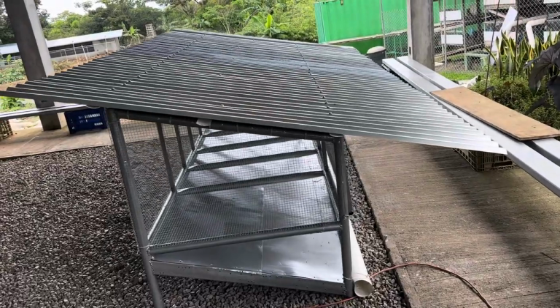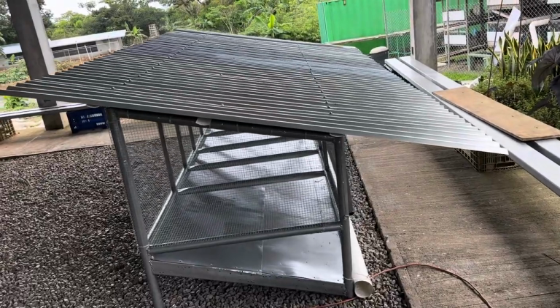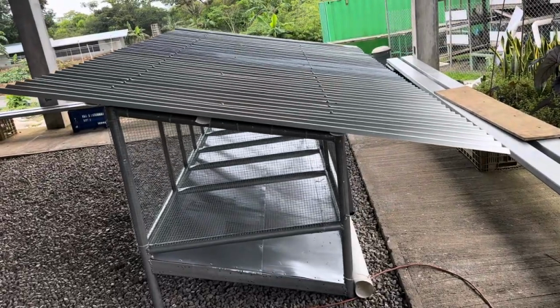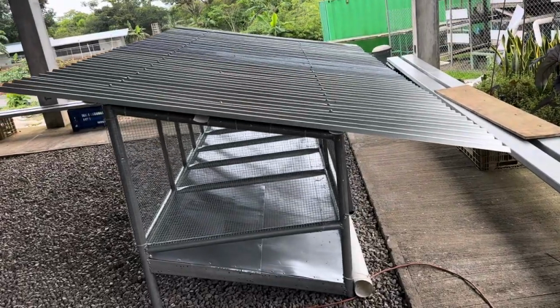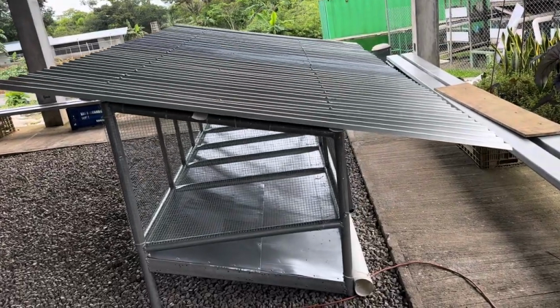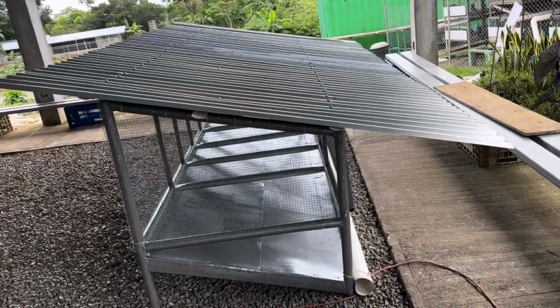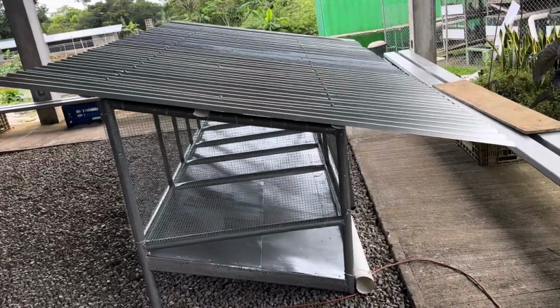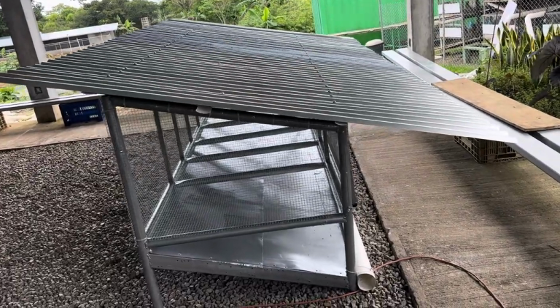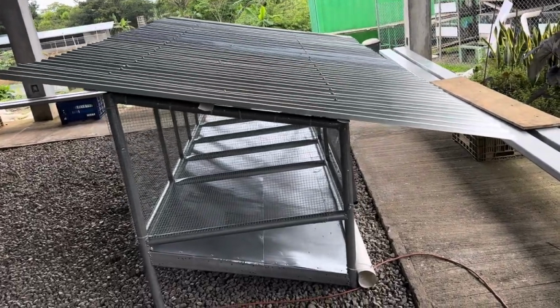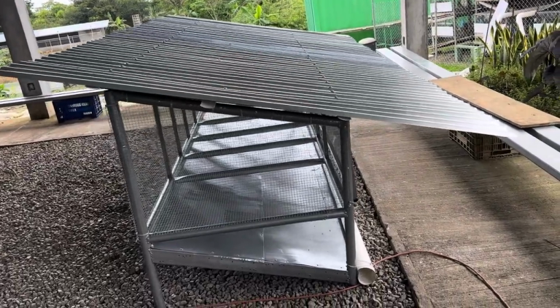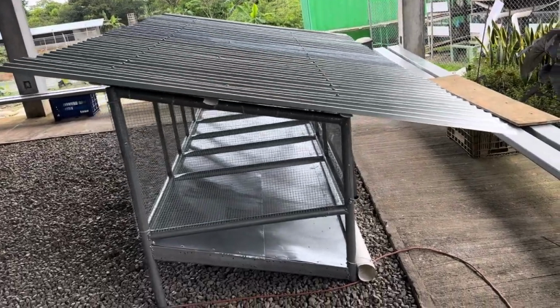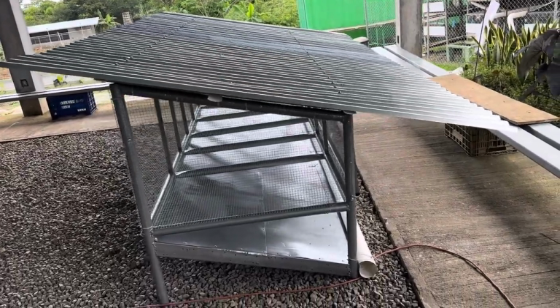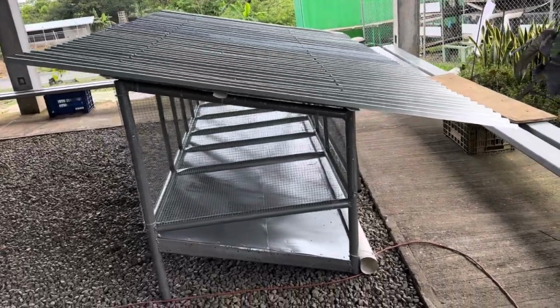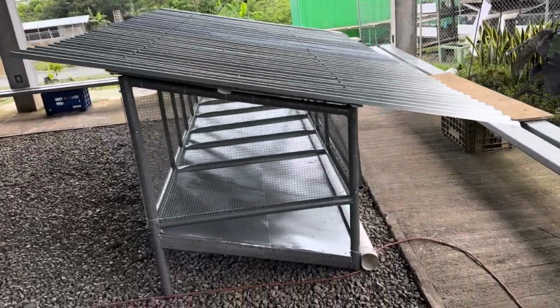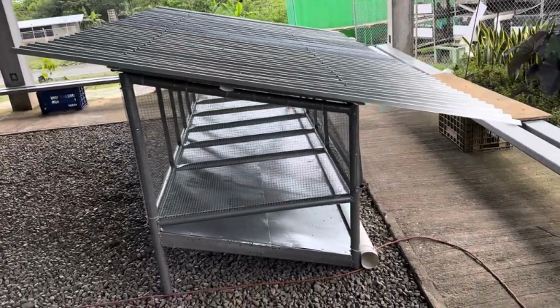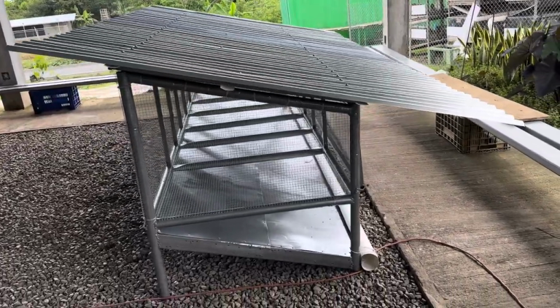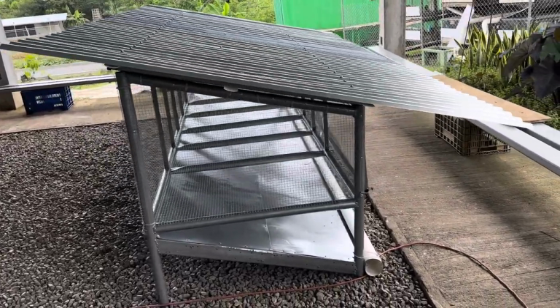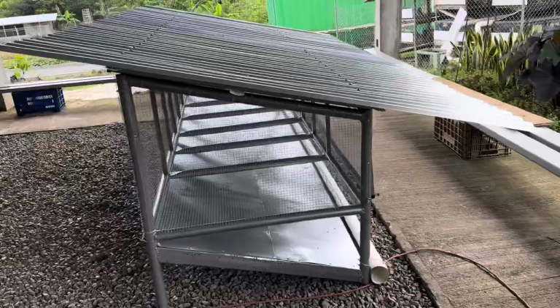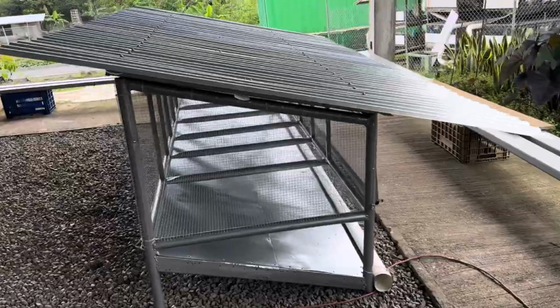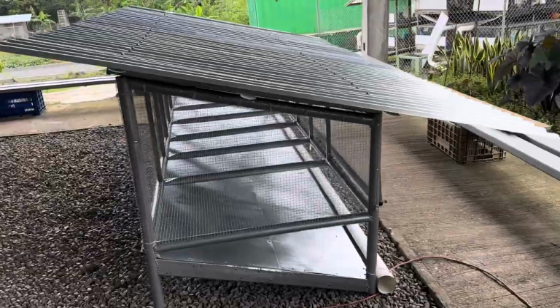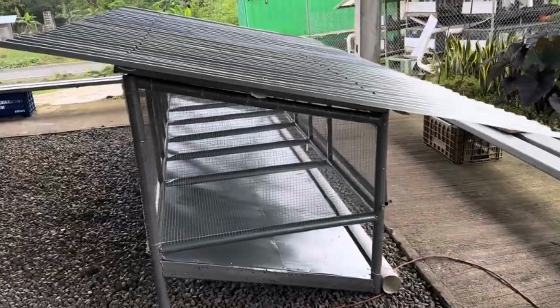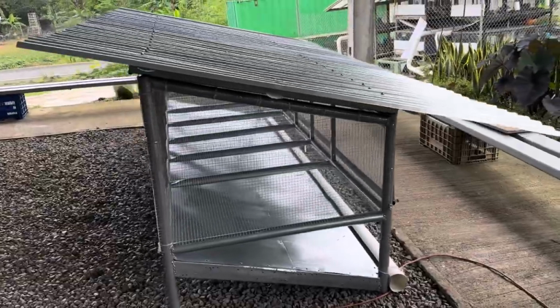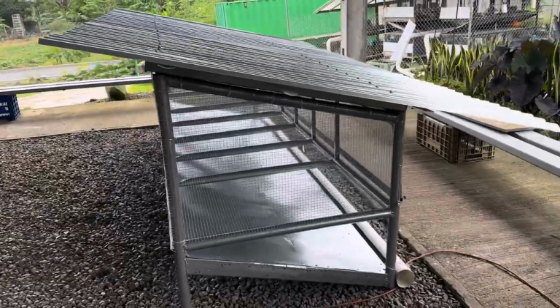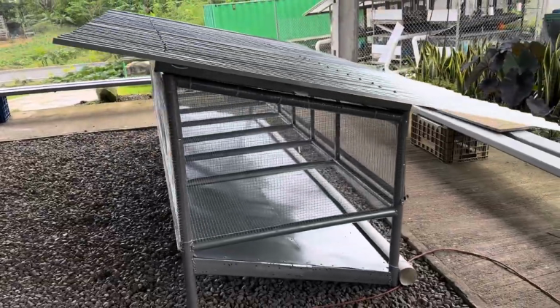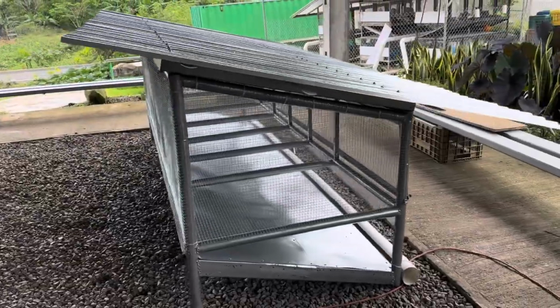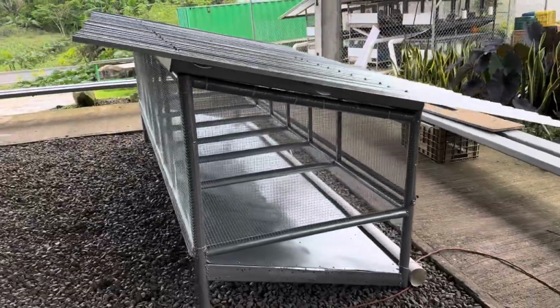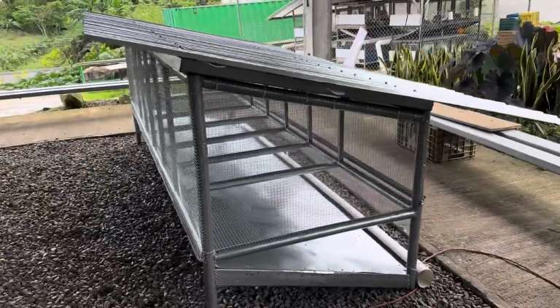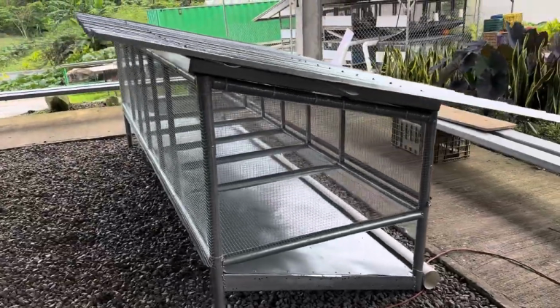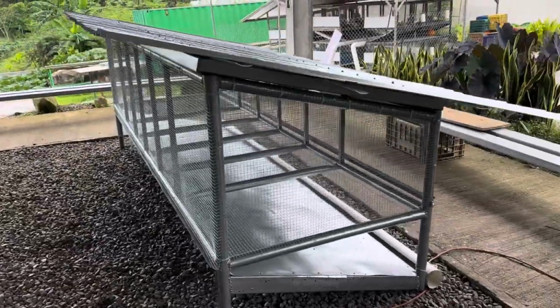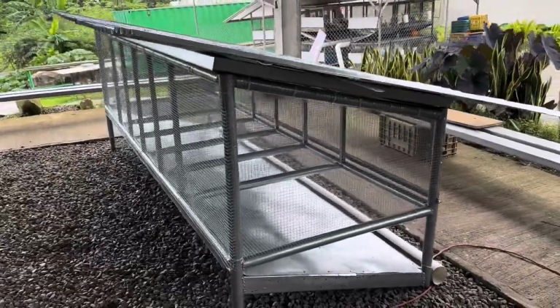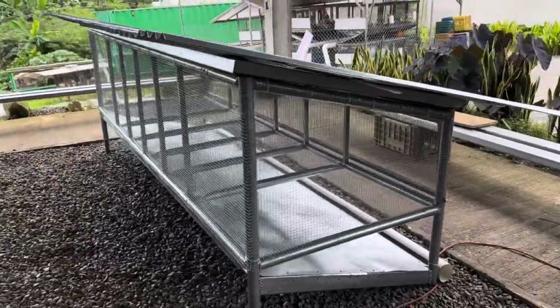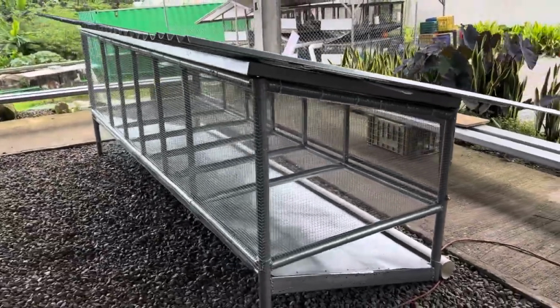The new rabbit cage is finished. My friends, take a look at this.